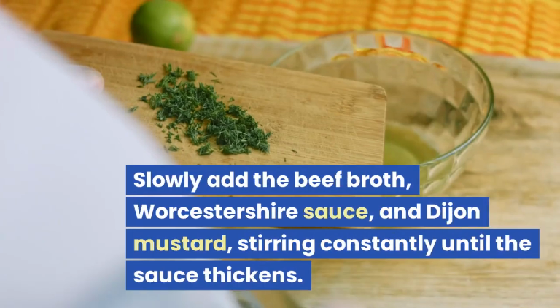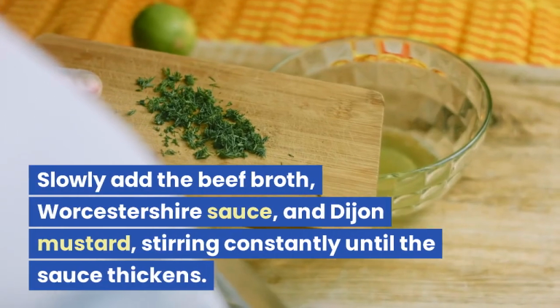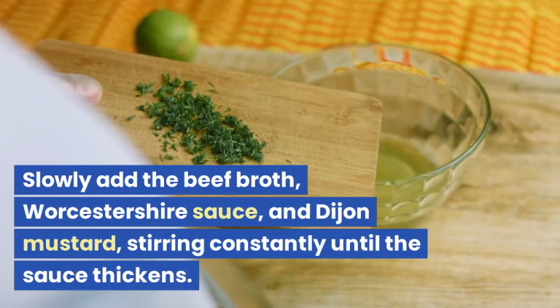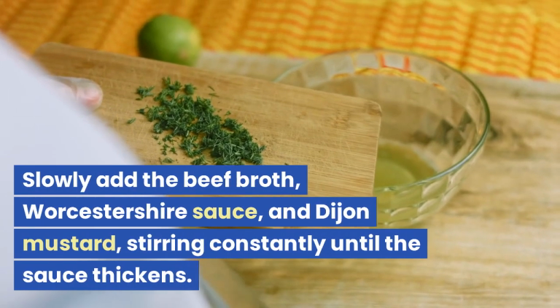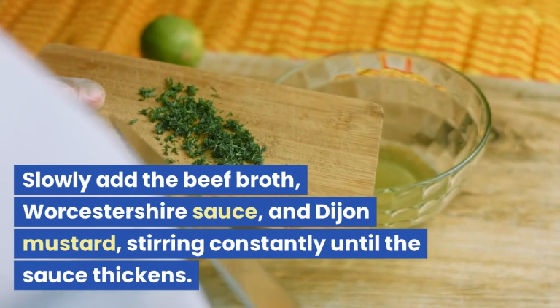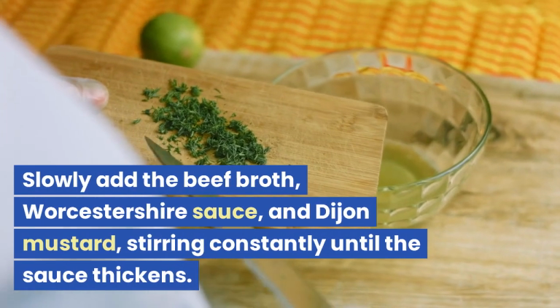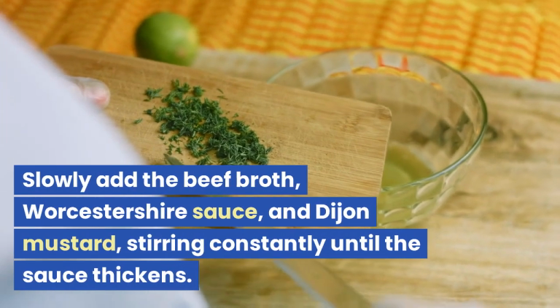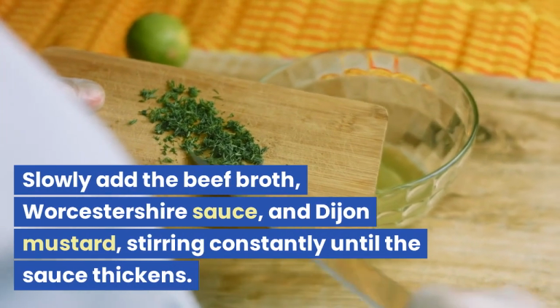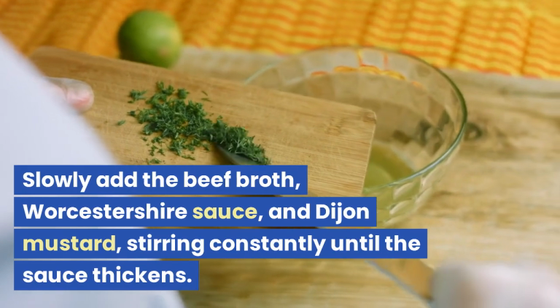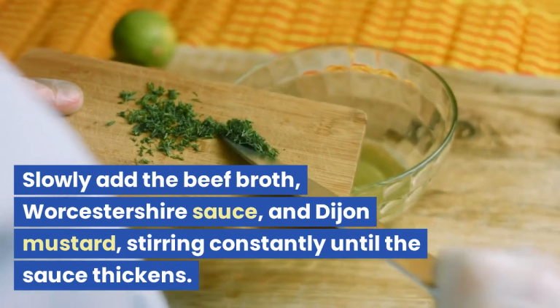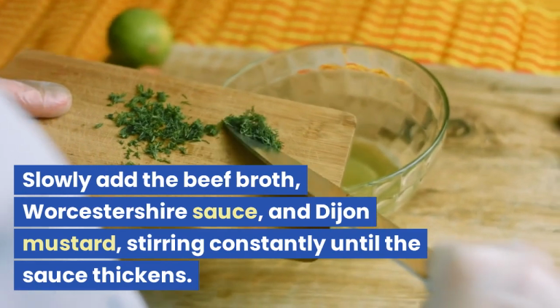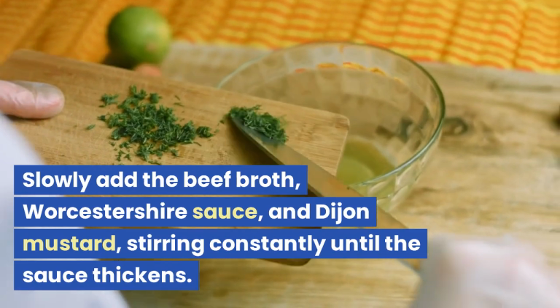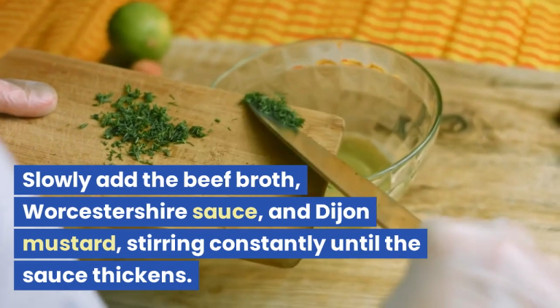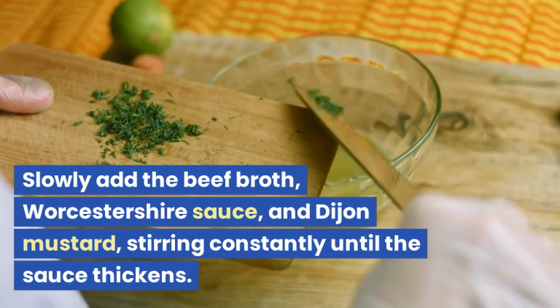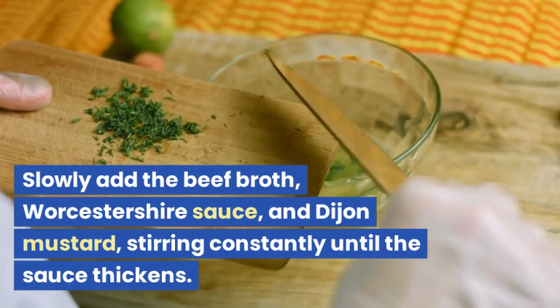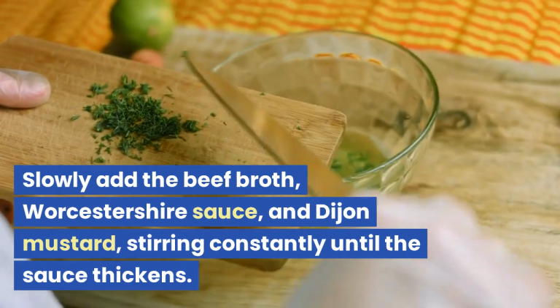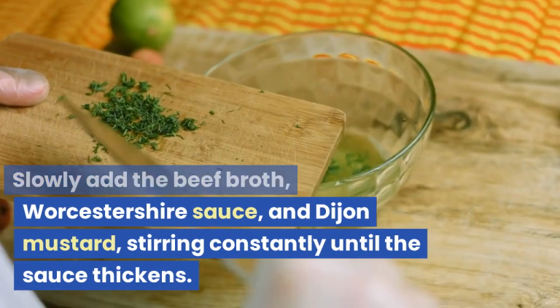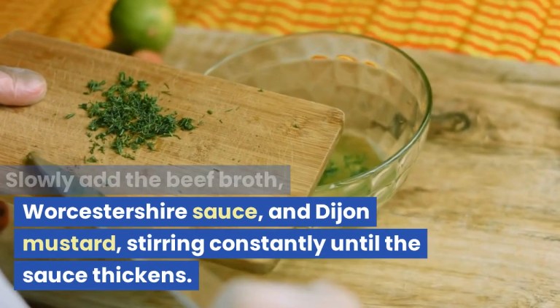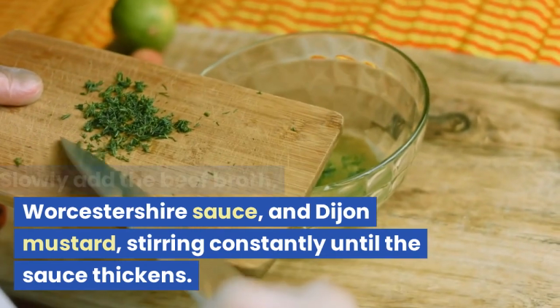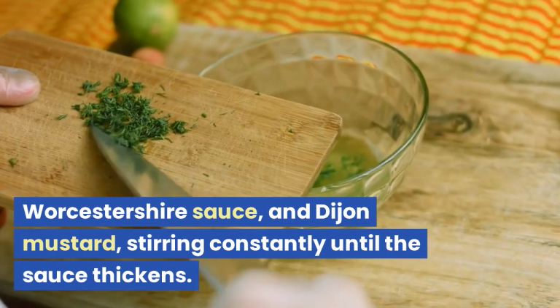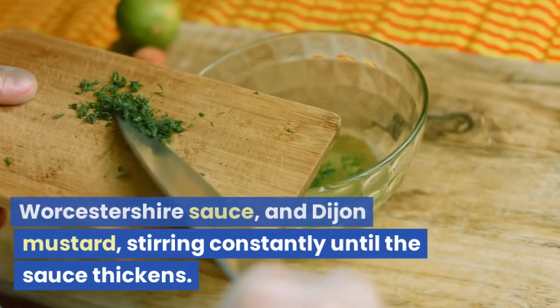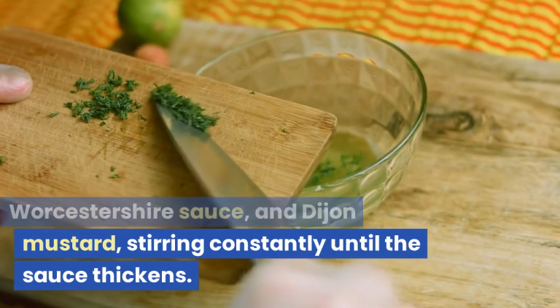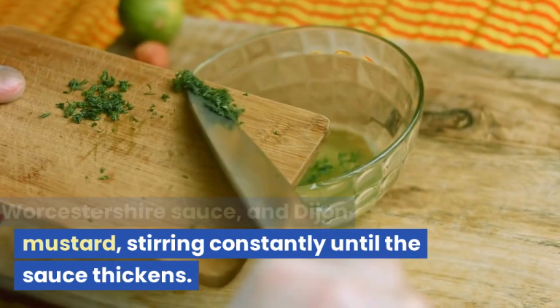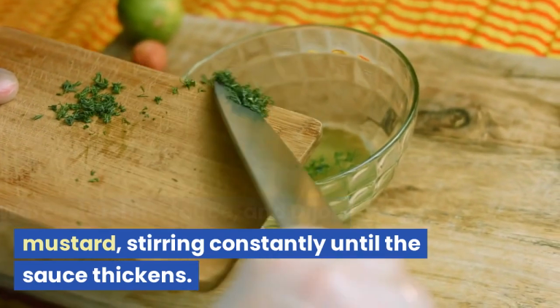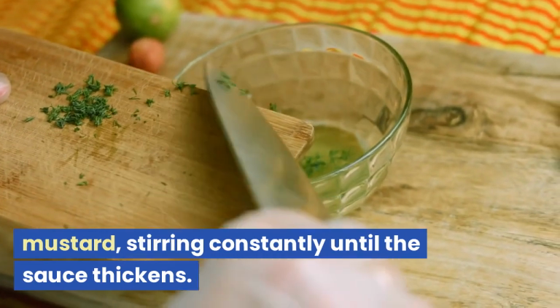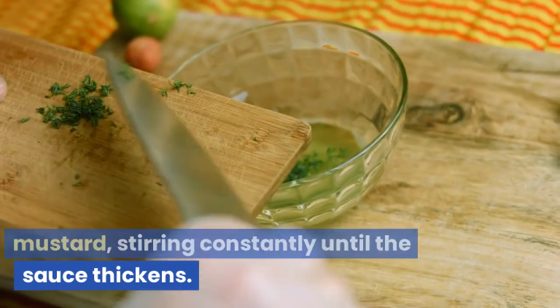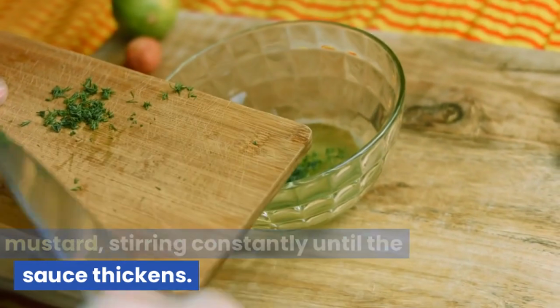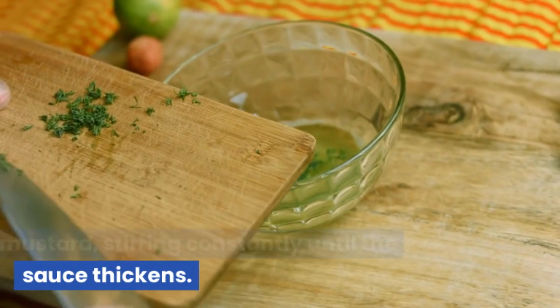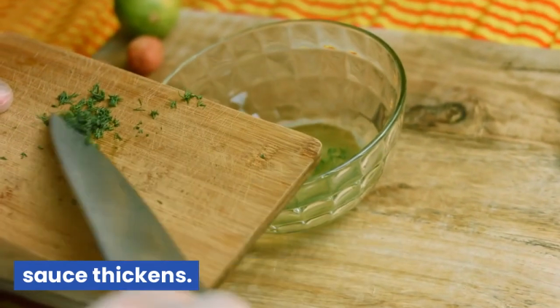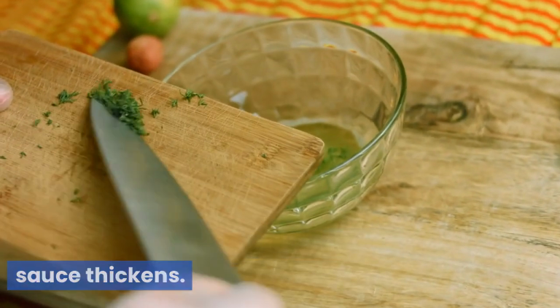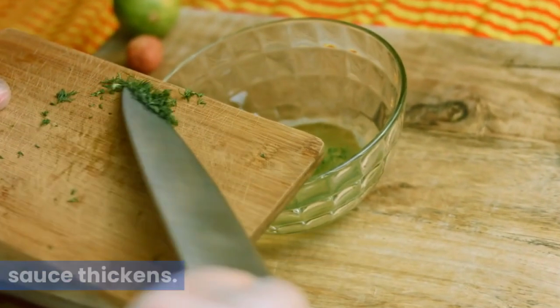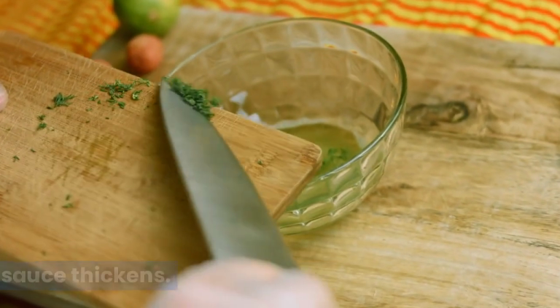Slowly add the beef broth, Worcestershire sauce, and Dijon mustard, stirring constantly until the sauce thickens.